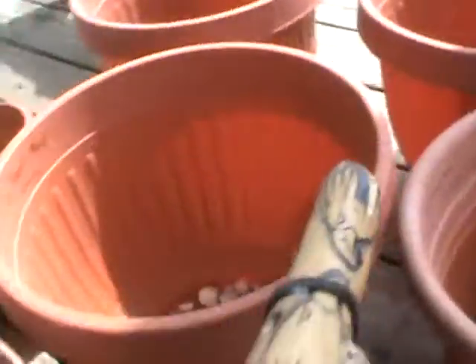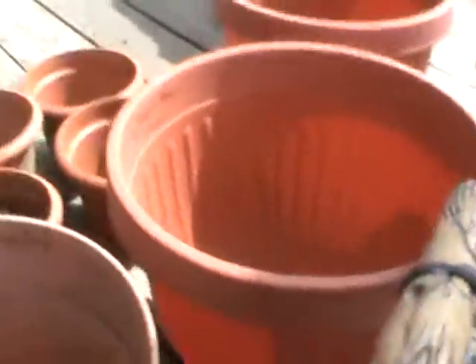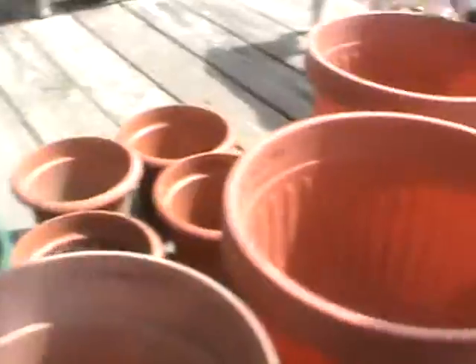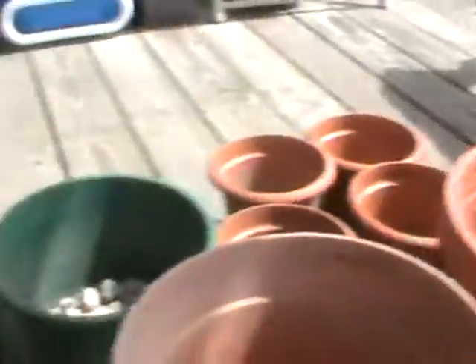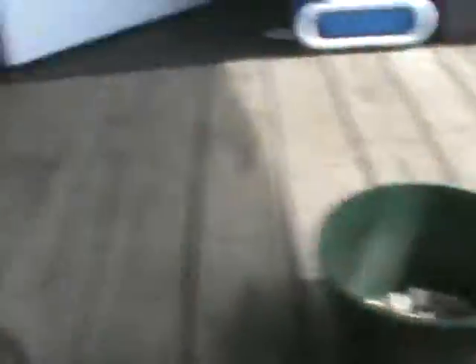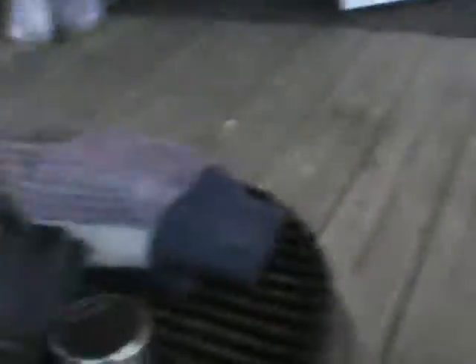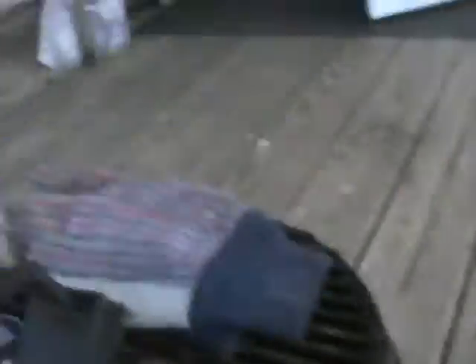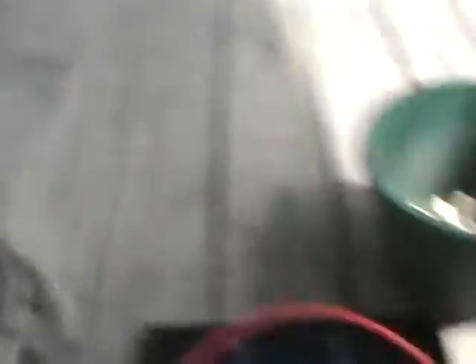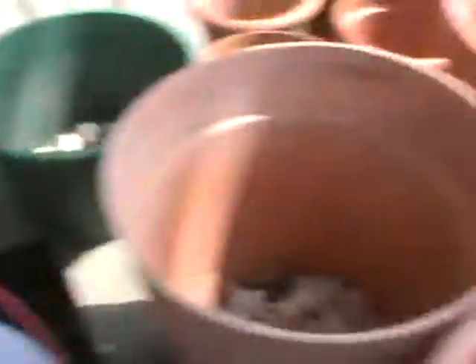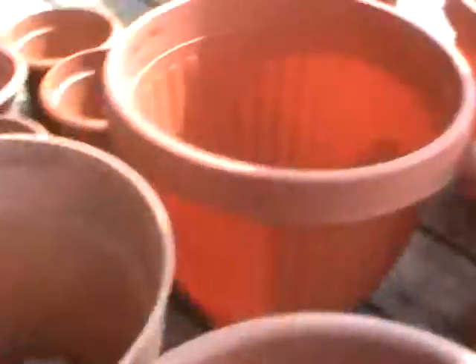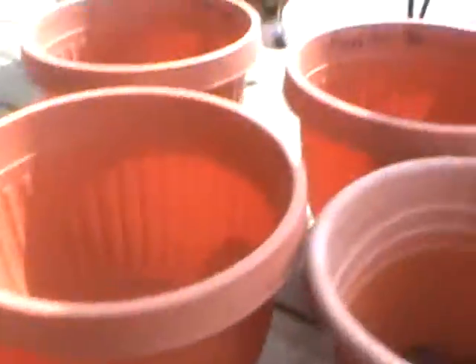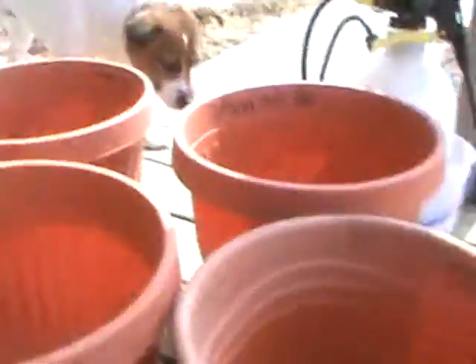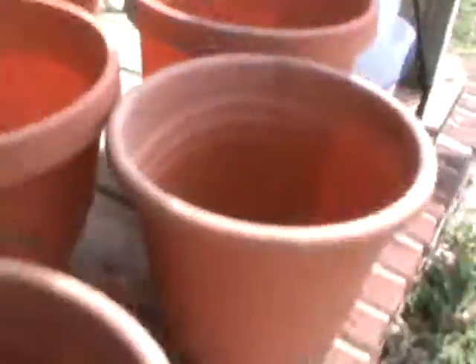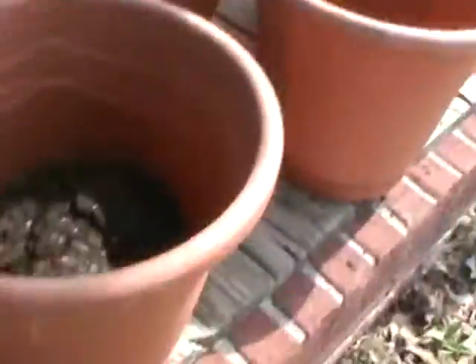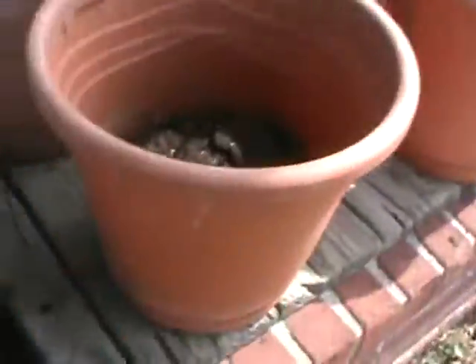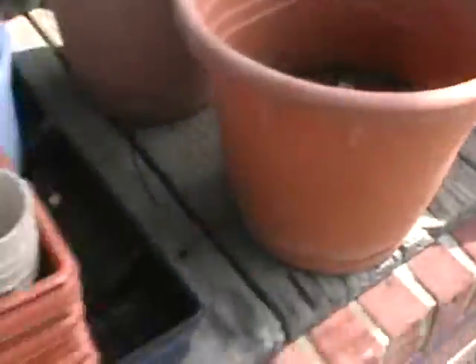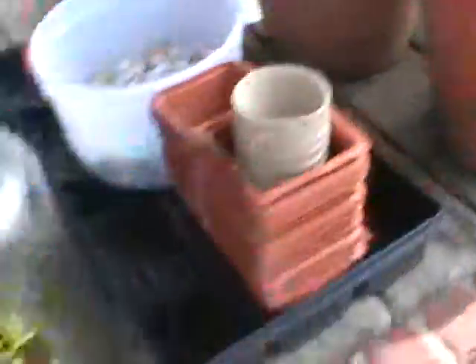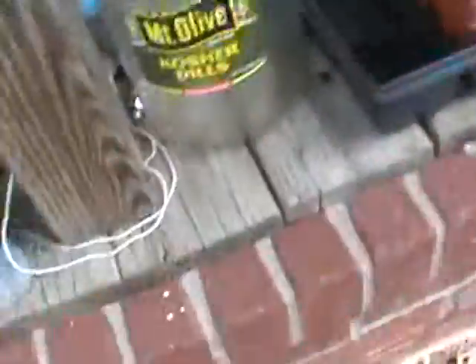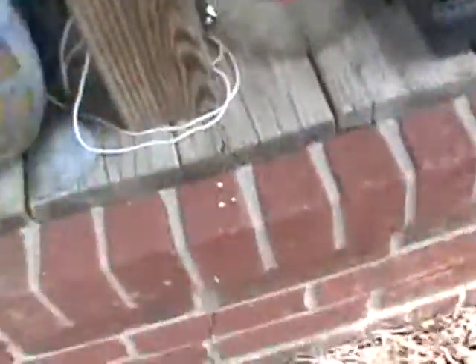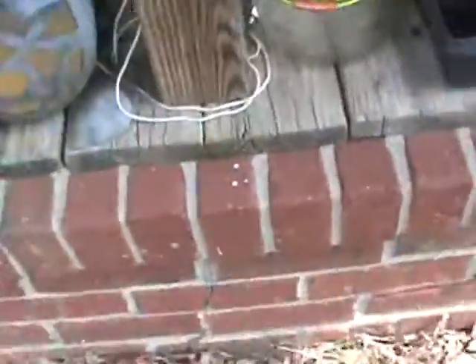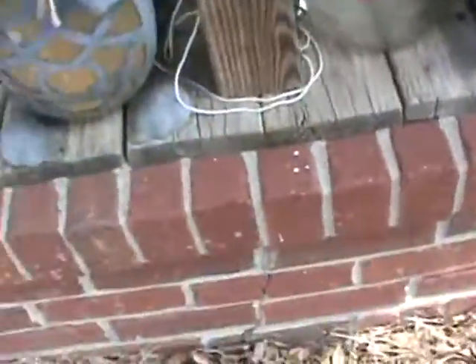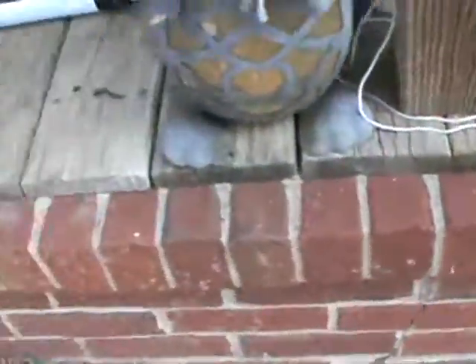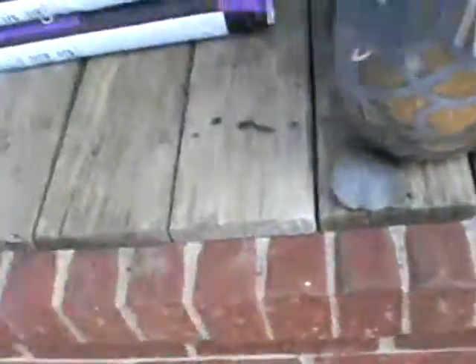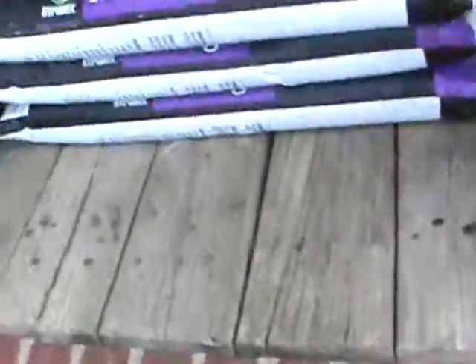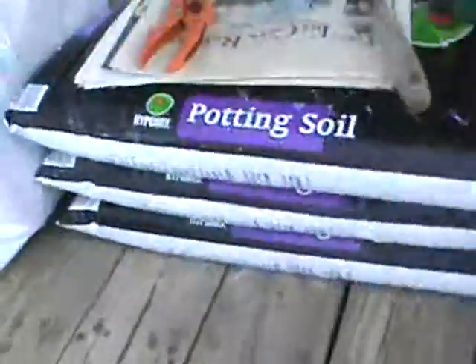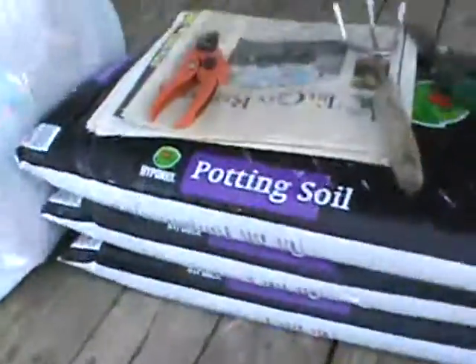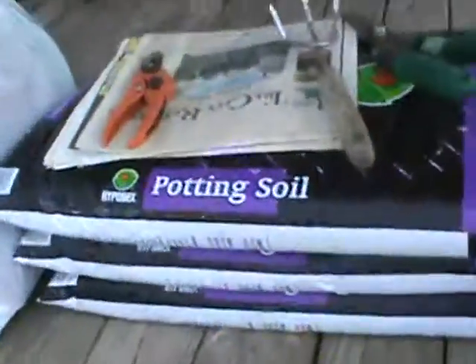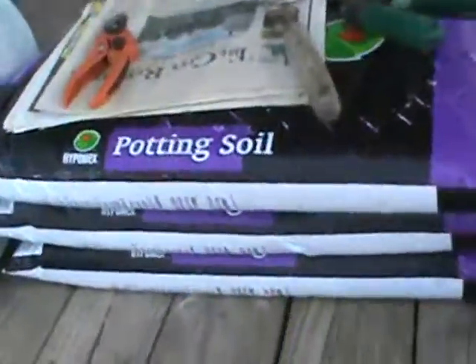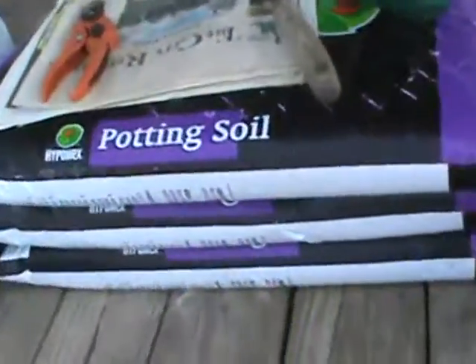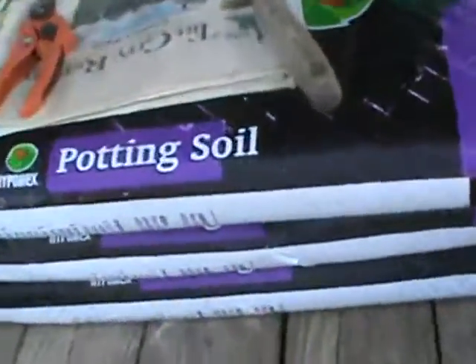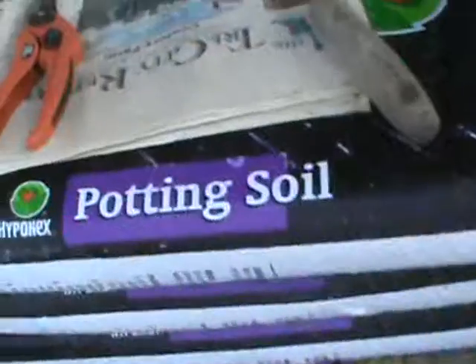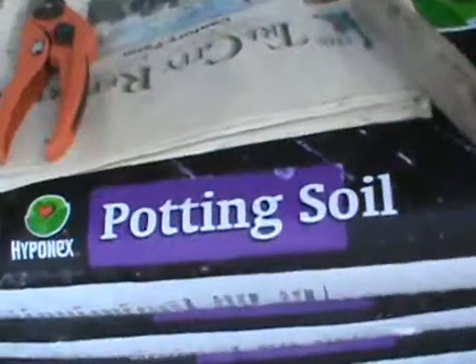You want to cover about as much as half the bottom — you don't even have to cover the whole bottom, but the majority of it, something like that right there. Then you put your potting soil on top of that.